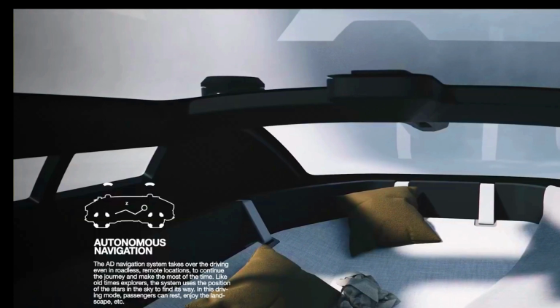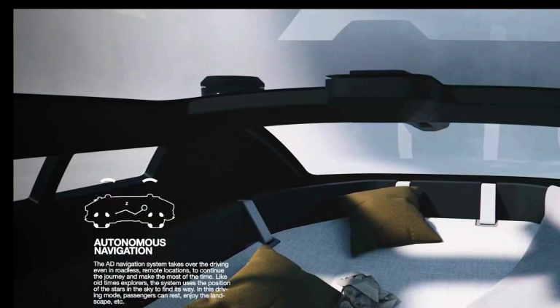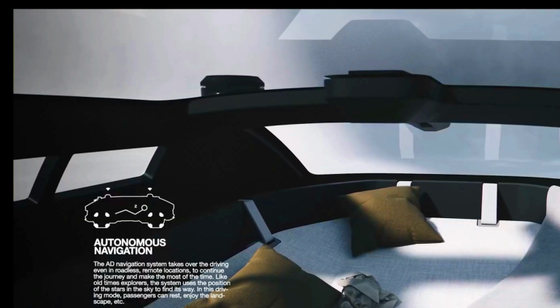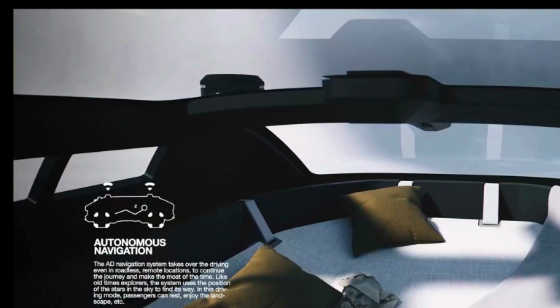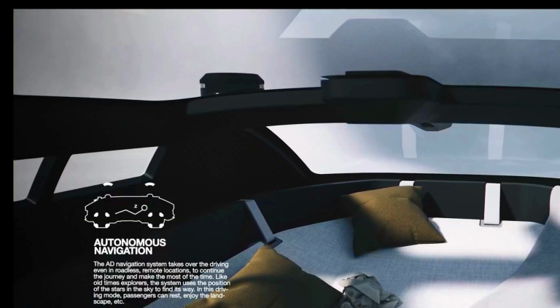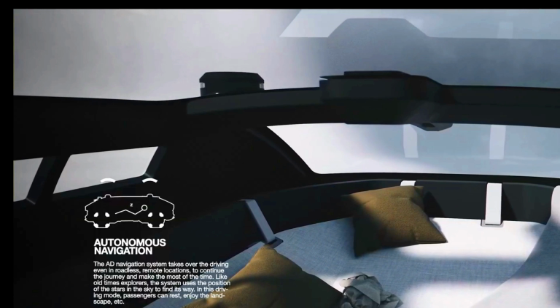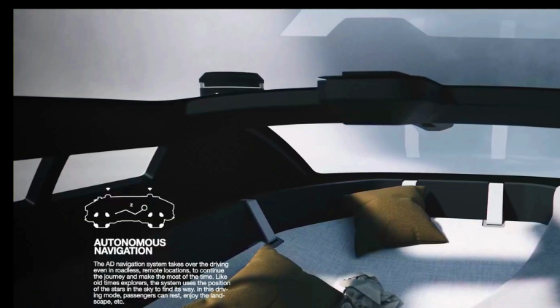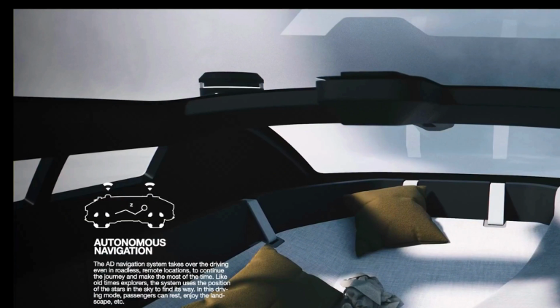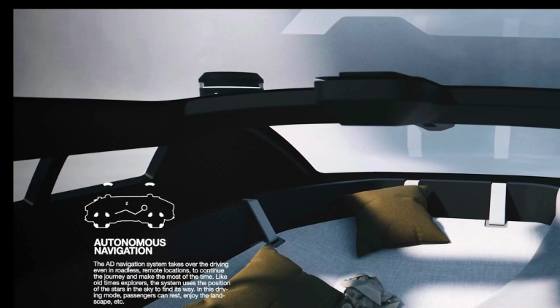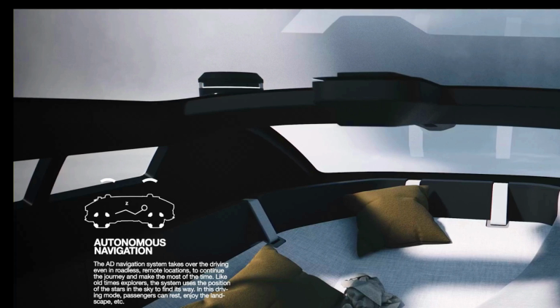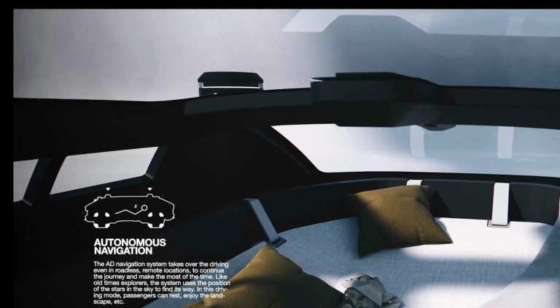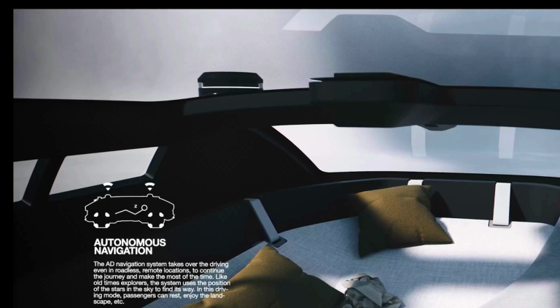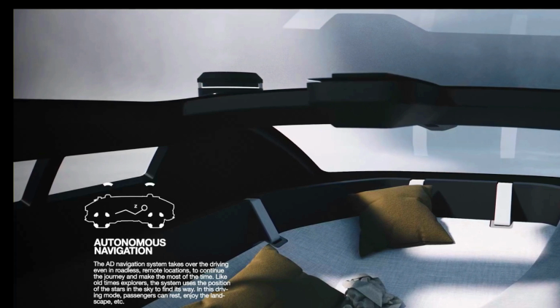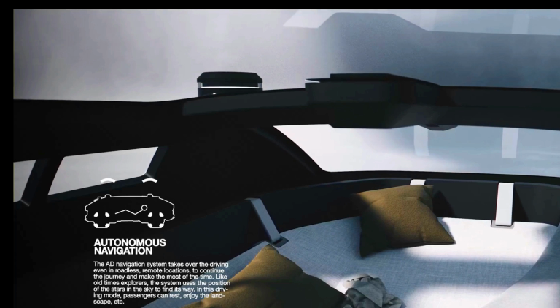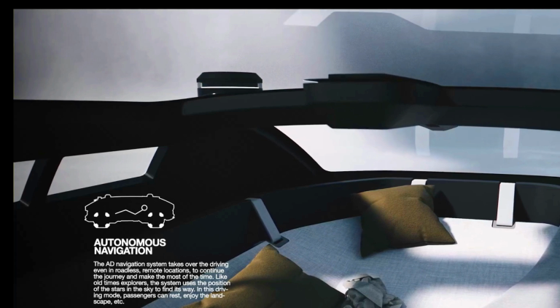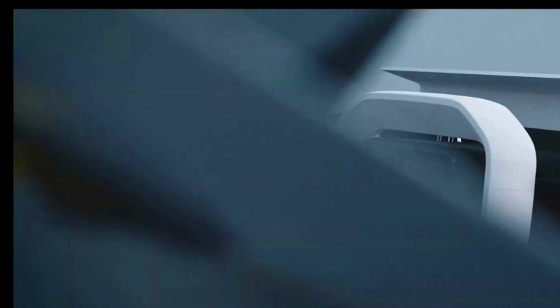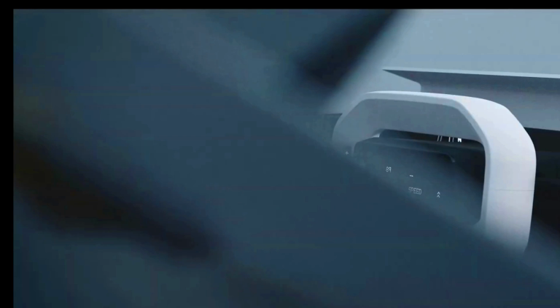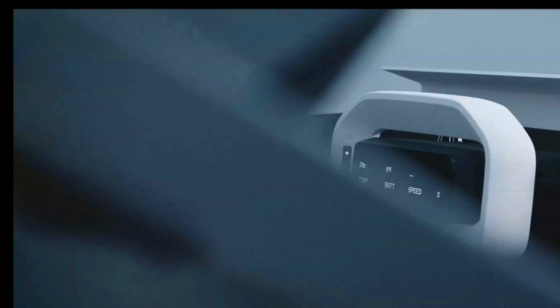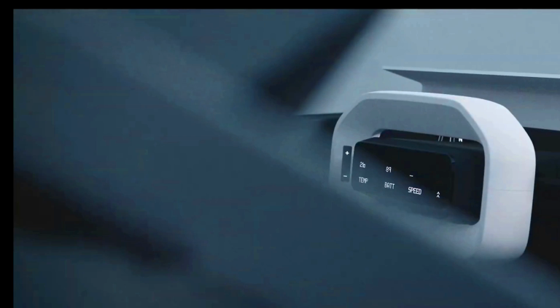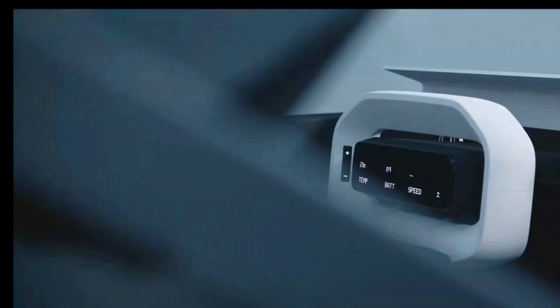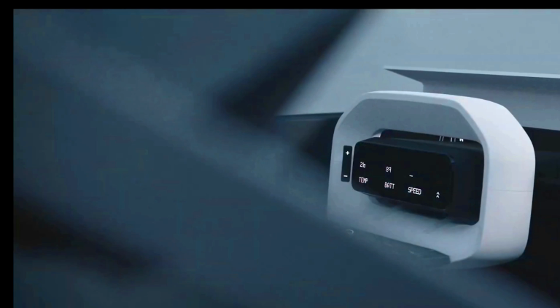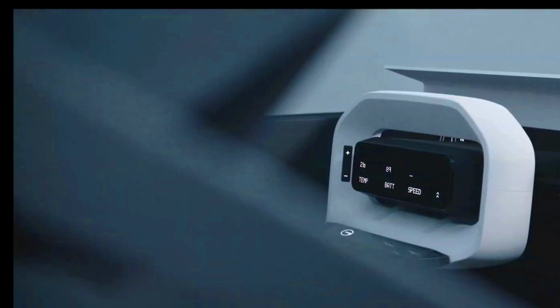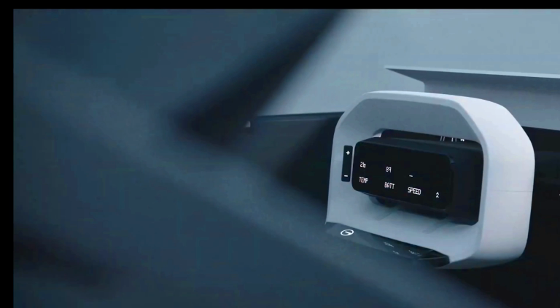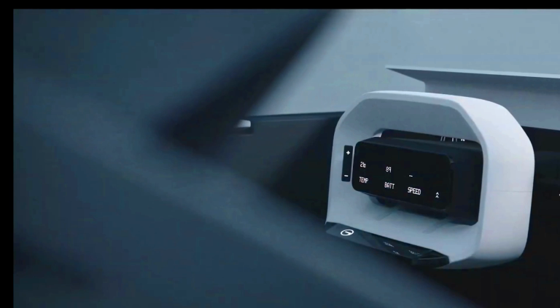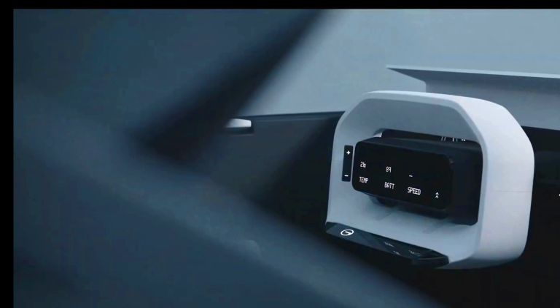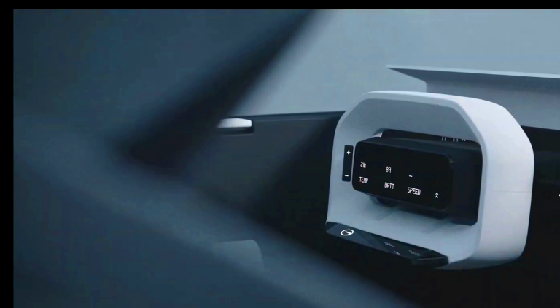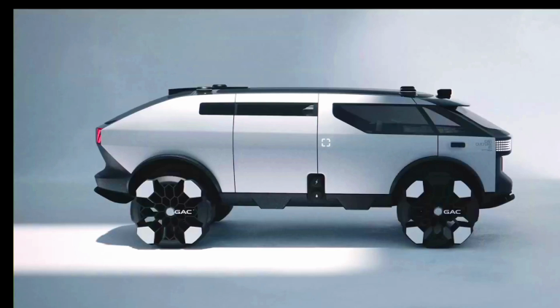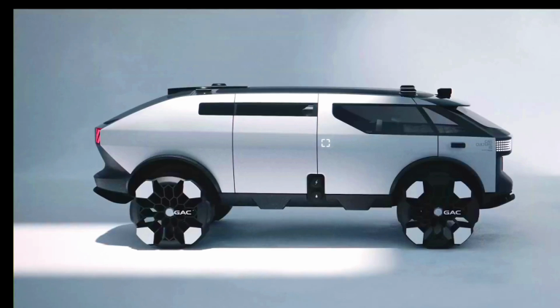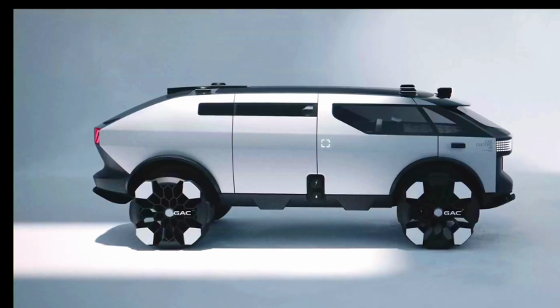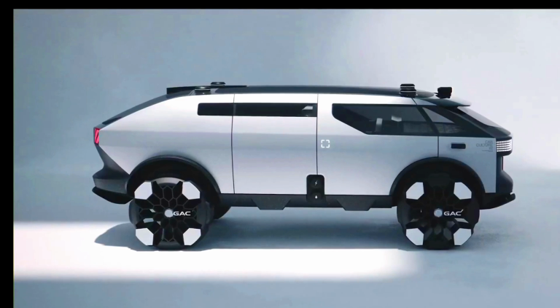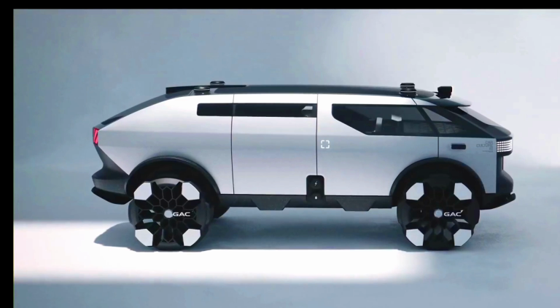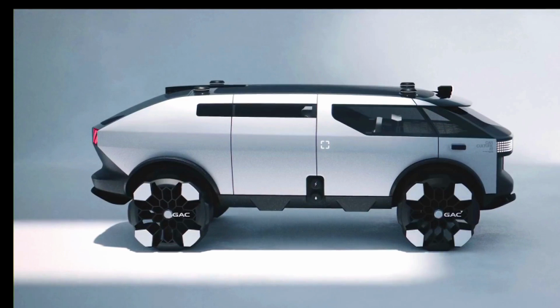It is a stylish, sustainable and versatile vehicle that is perfect for those who love to travel and explore.